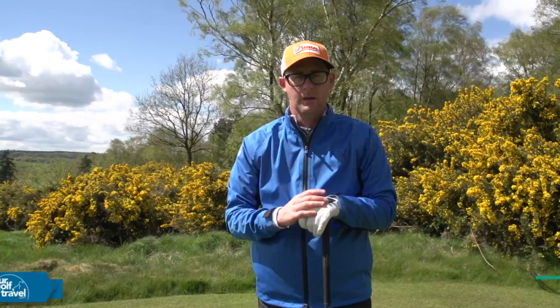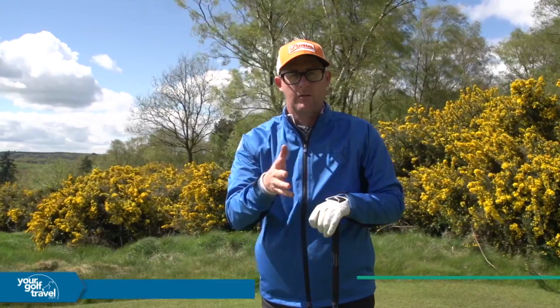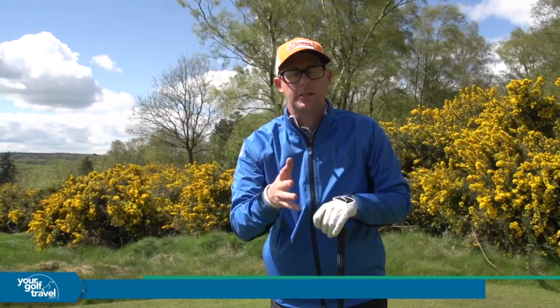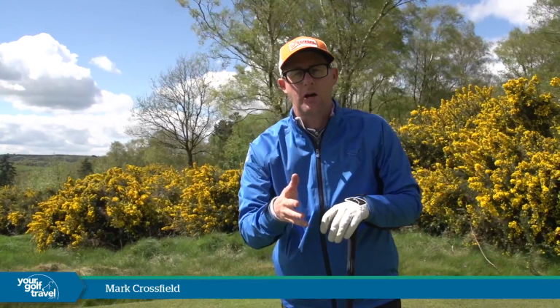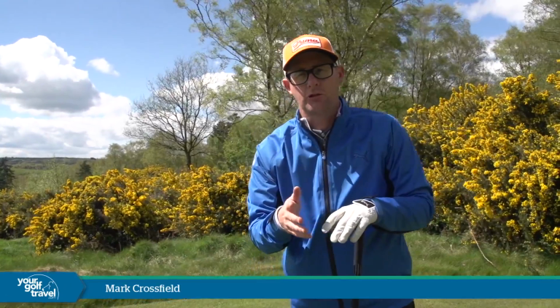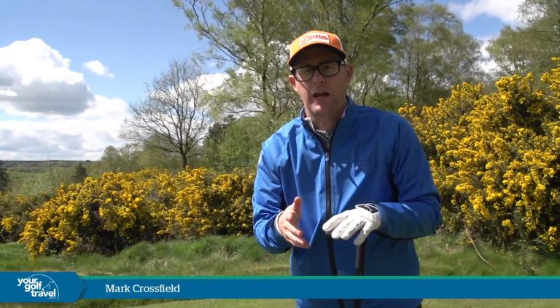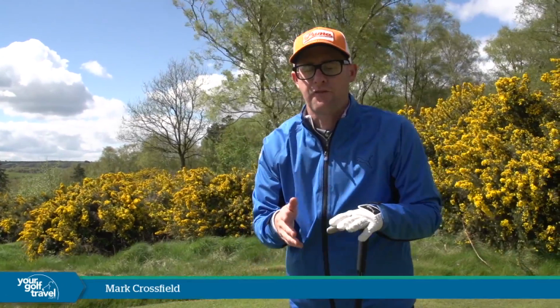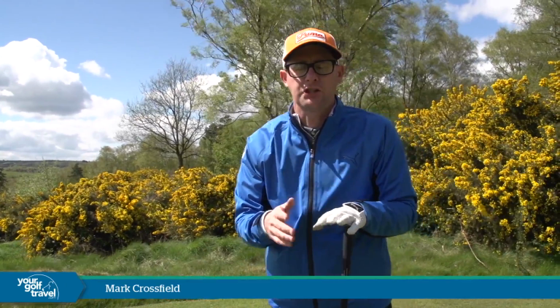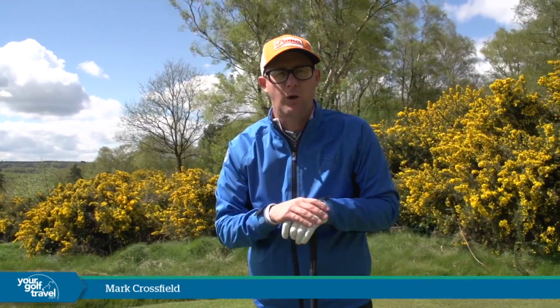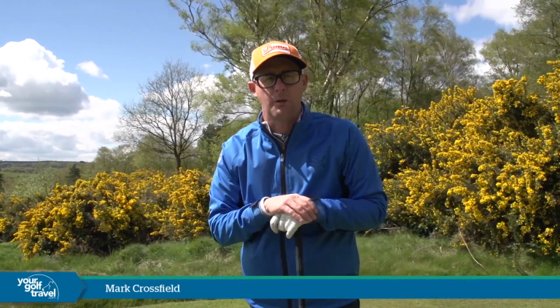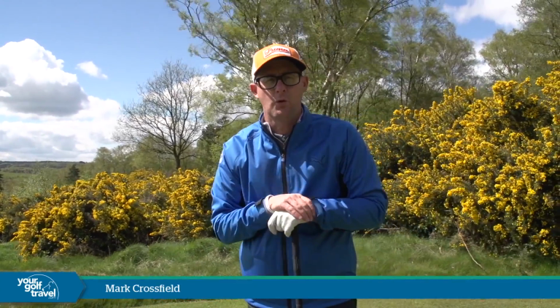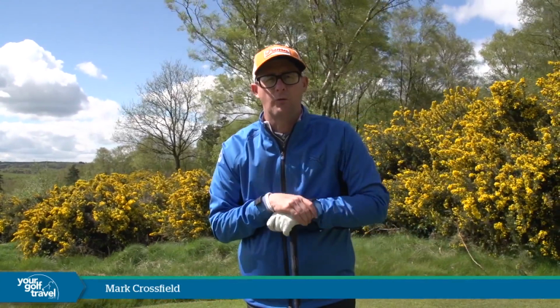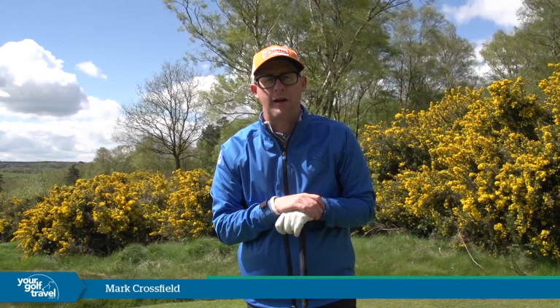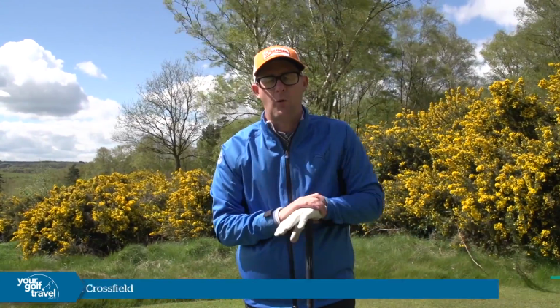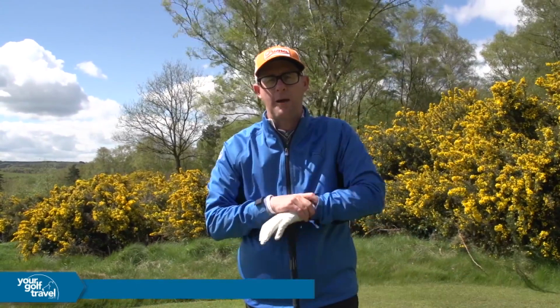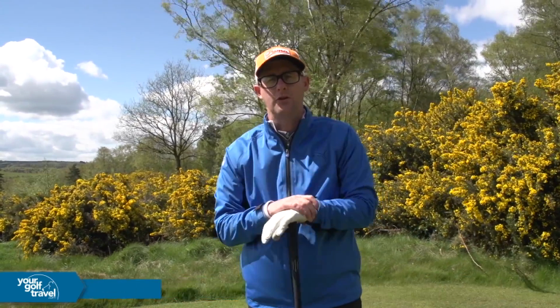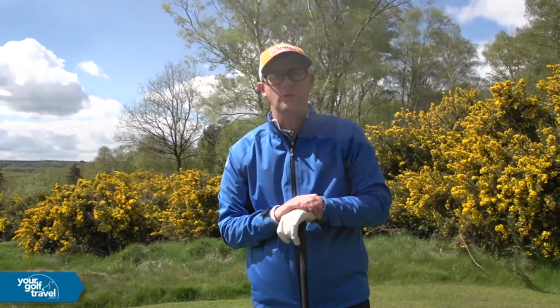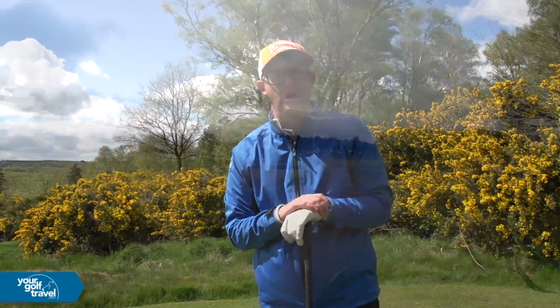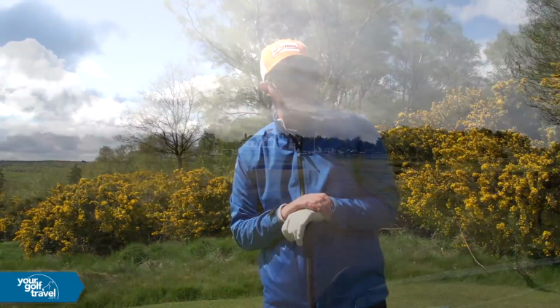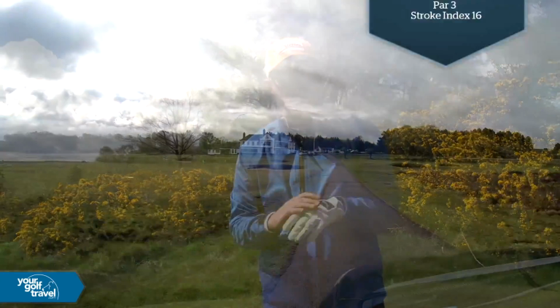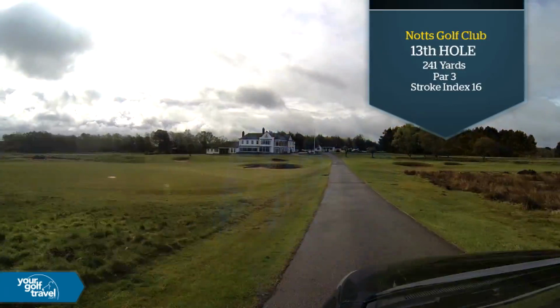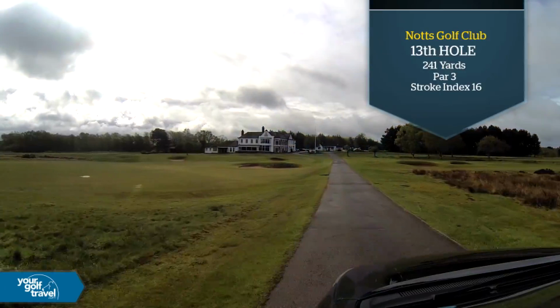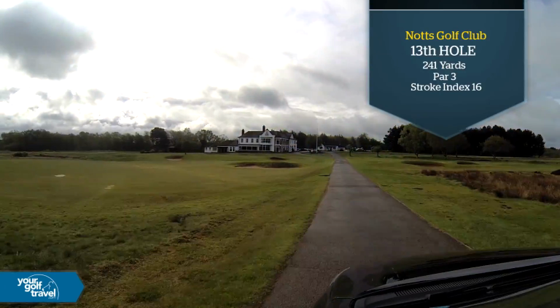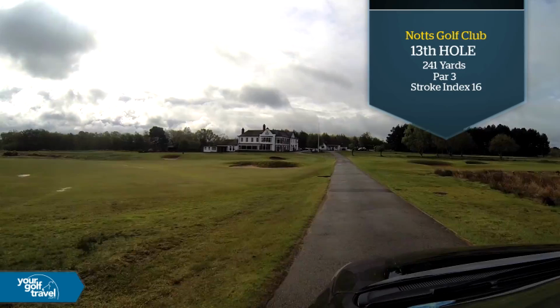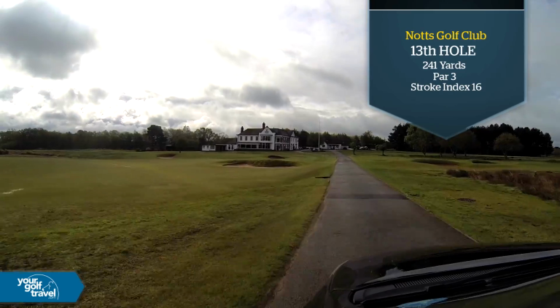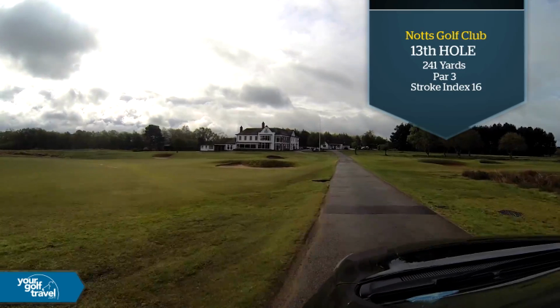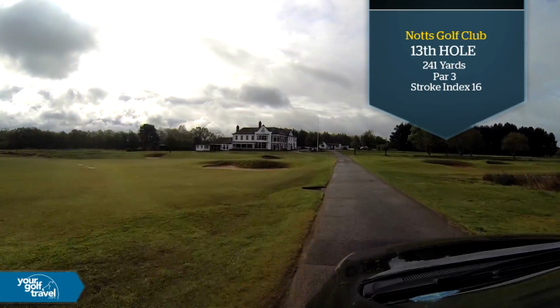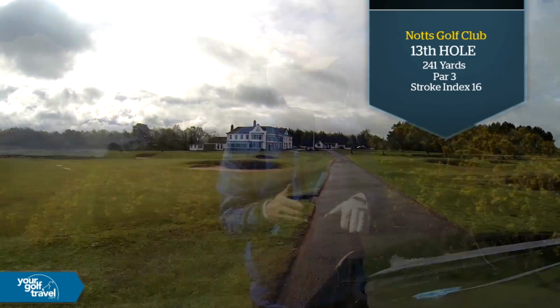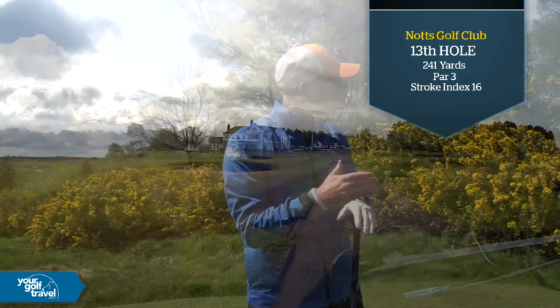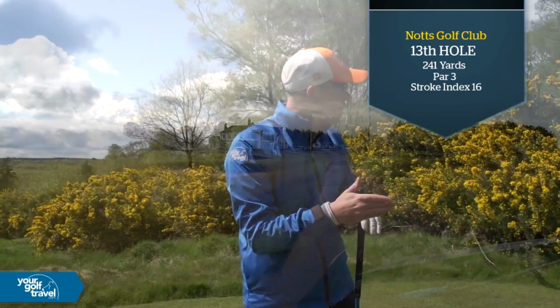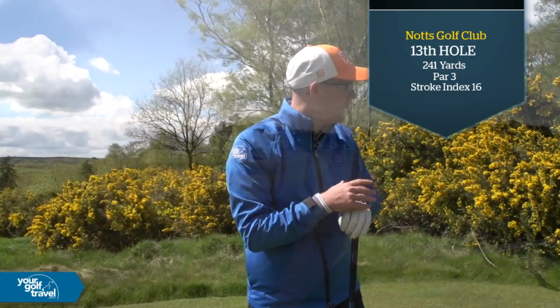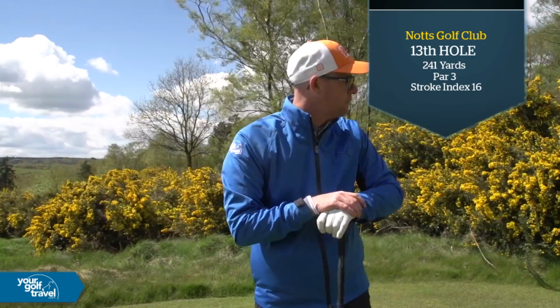Hi guys, Mark Crossfield here. Featured Full Time, Your Golf Travel. I'm at Notts Golf Club, Hollingwell. I'm playing the 13th.